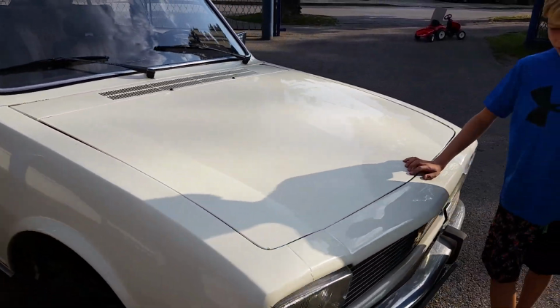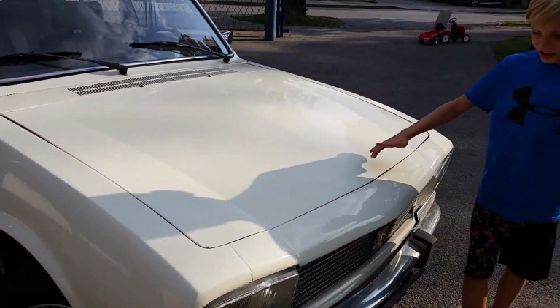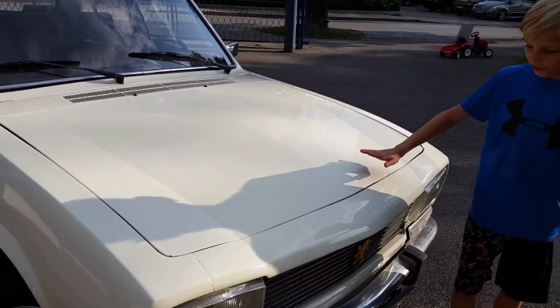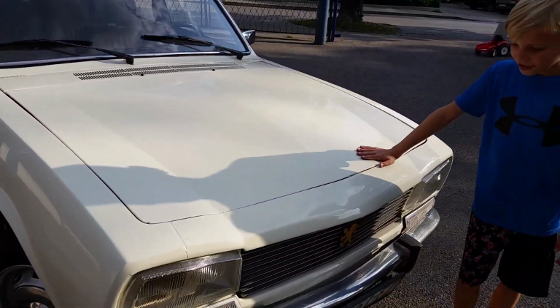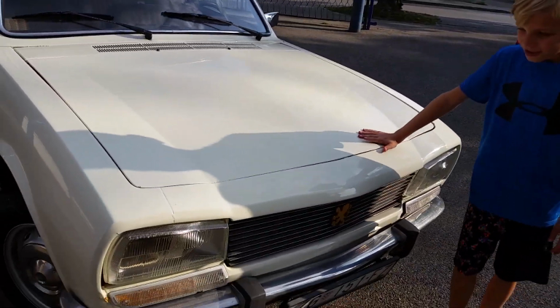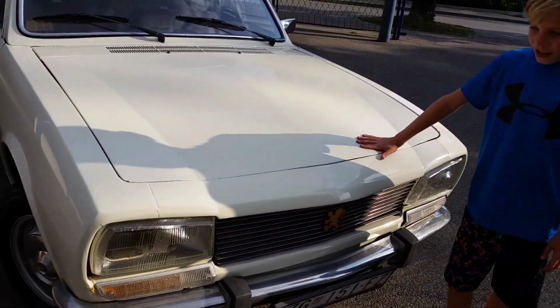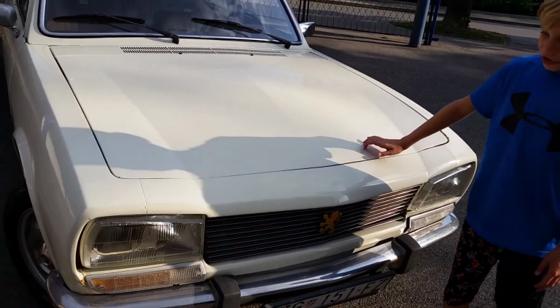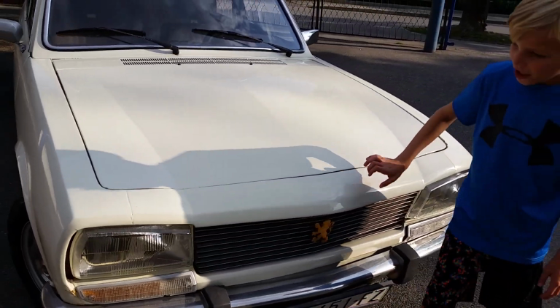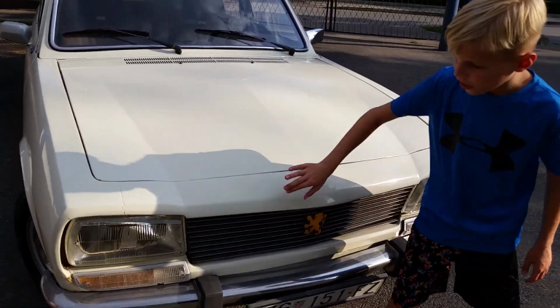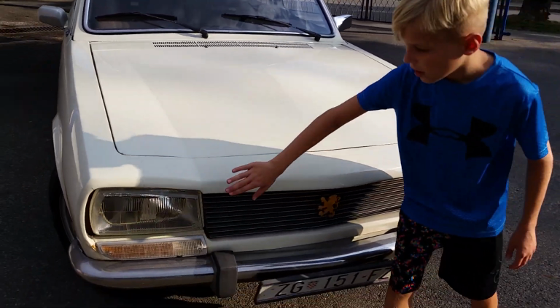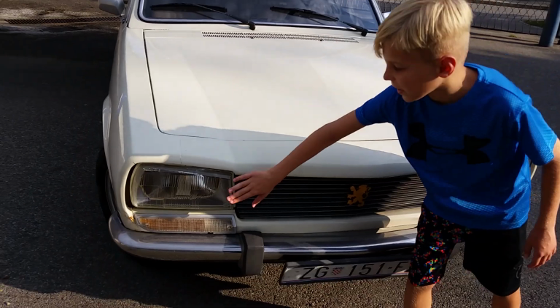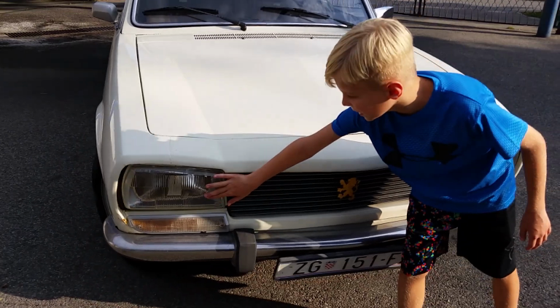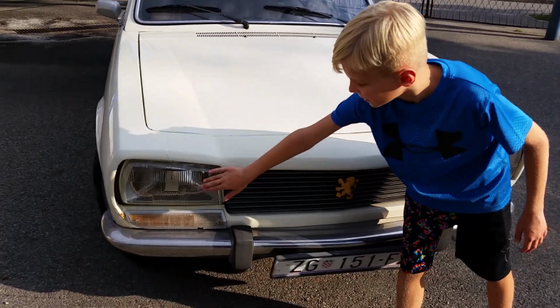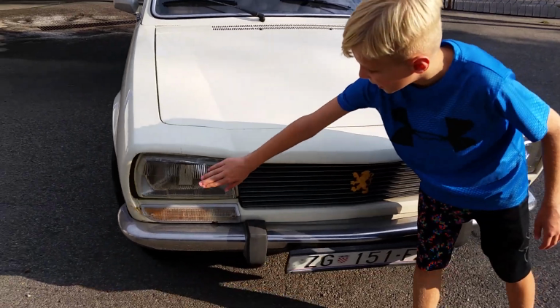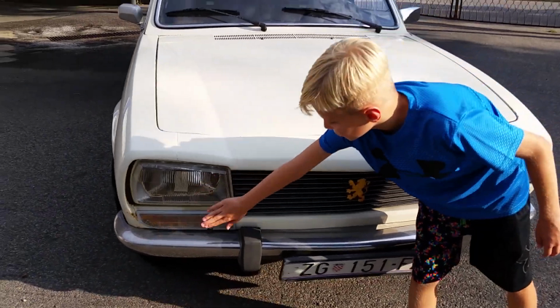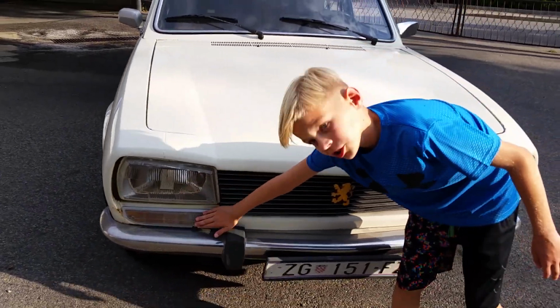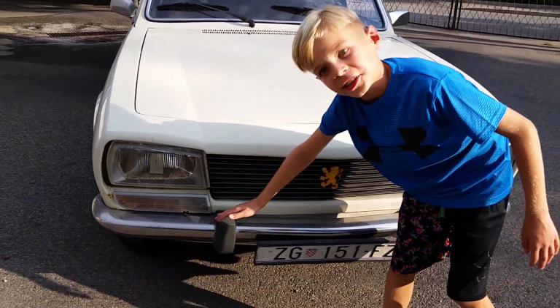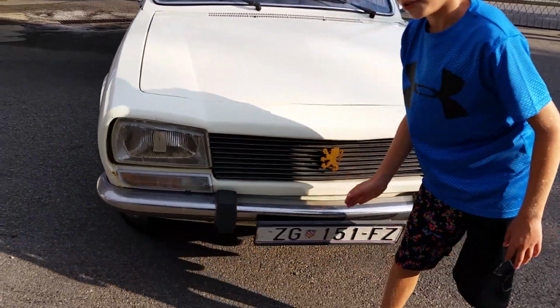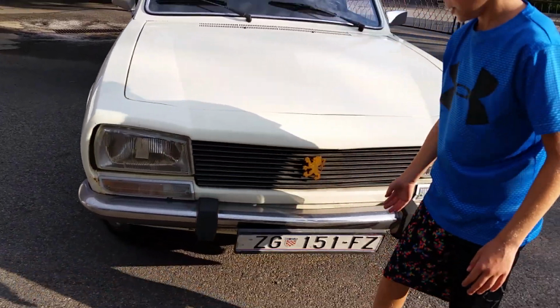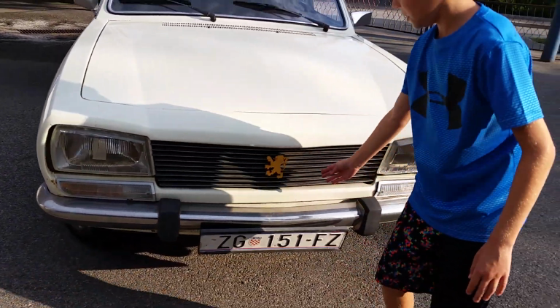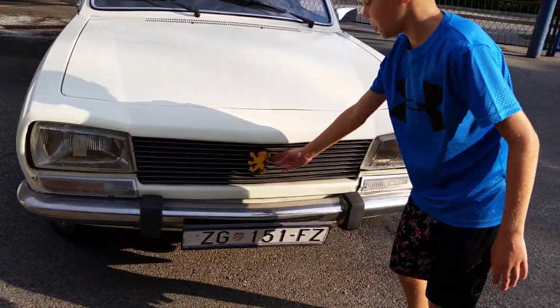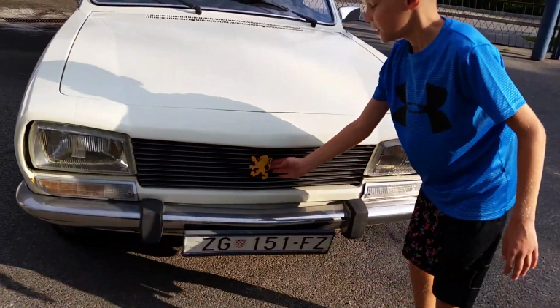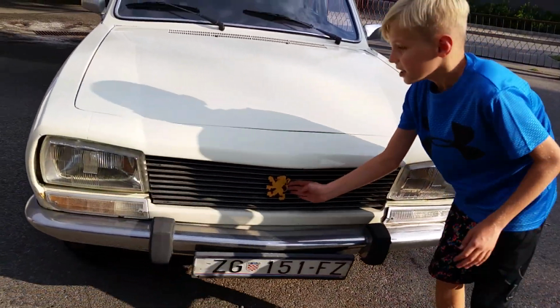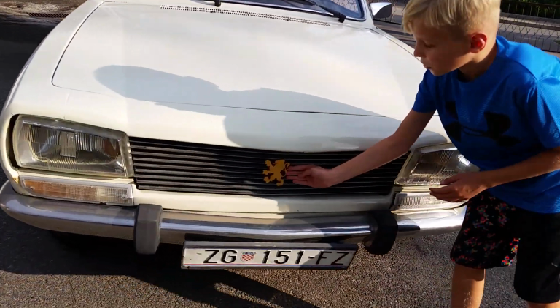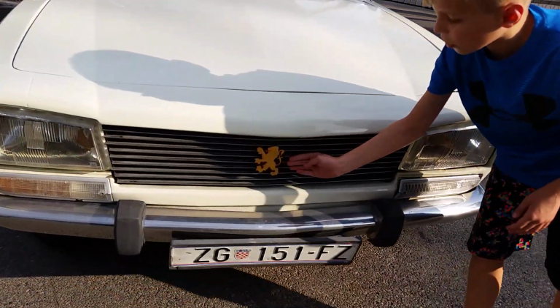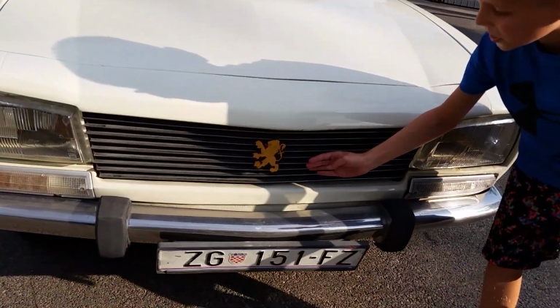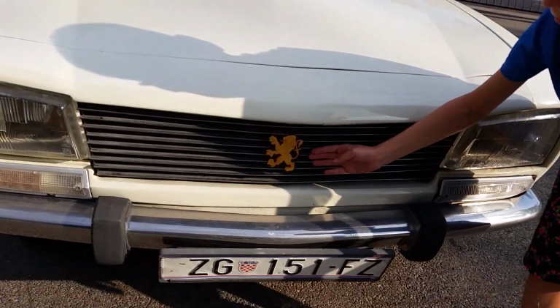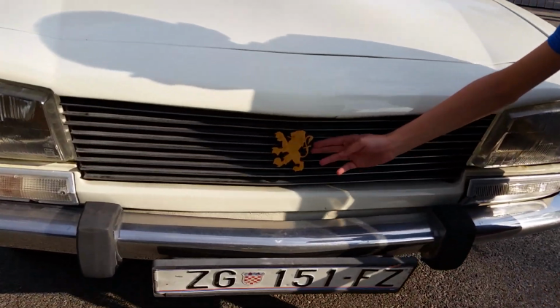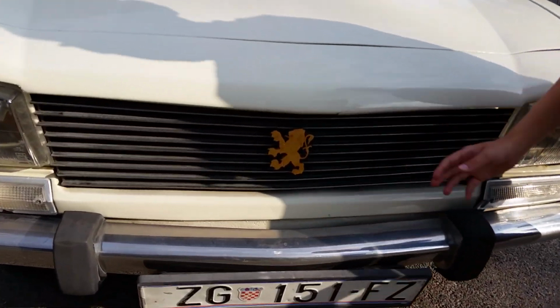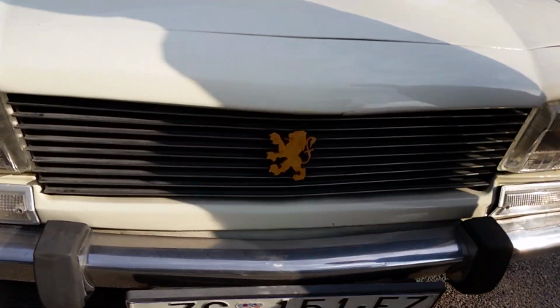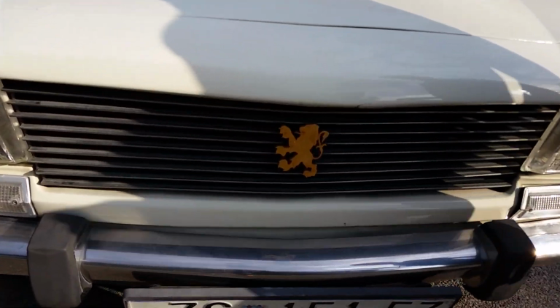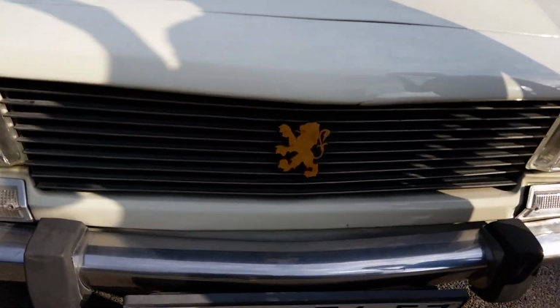Let's look at the front. You have your headlights and your turn signals, and here is the golden Peugeot badge.